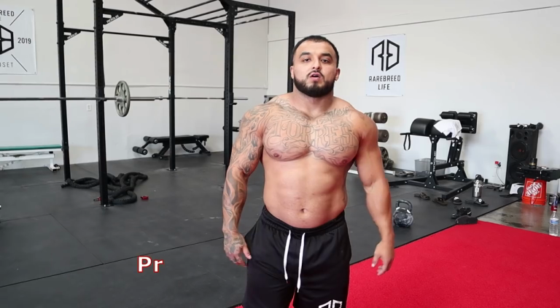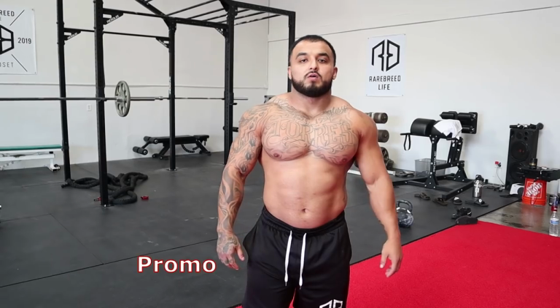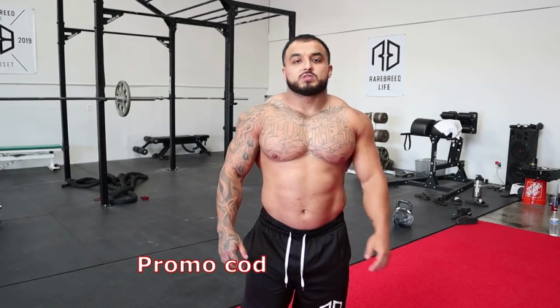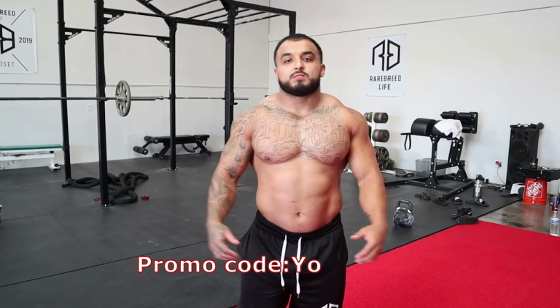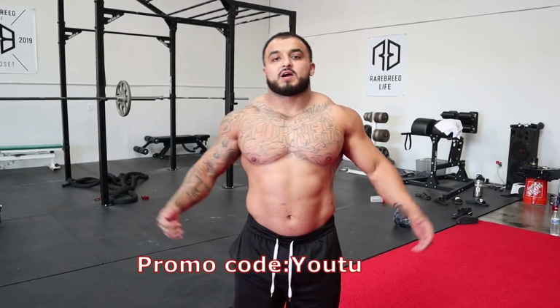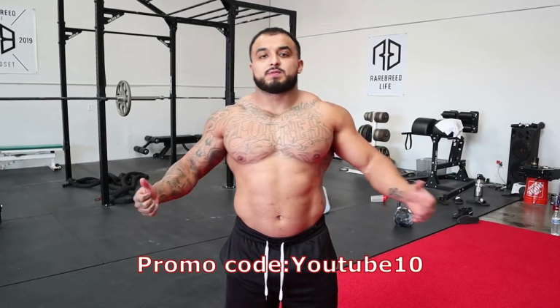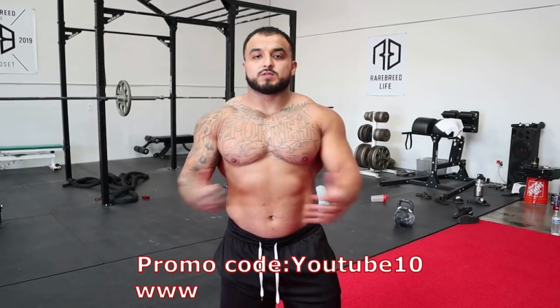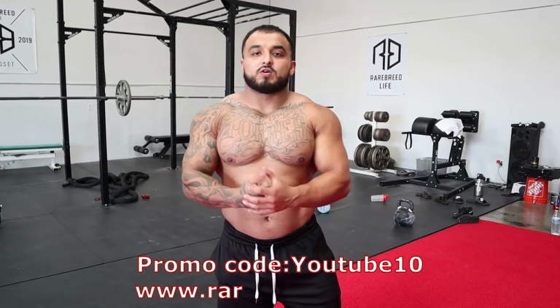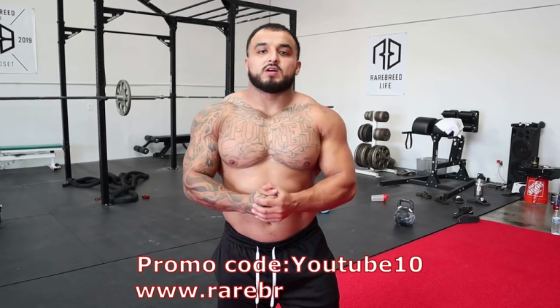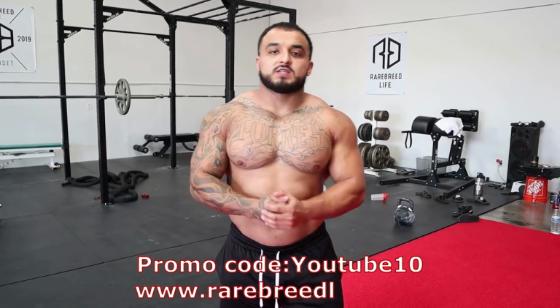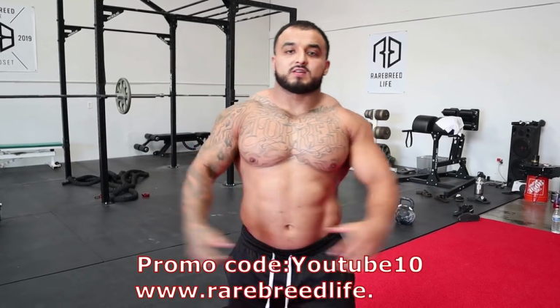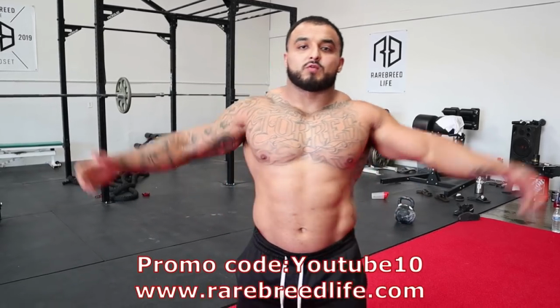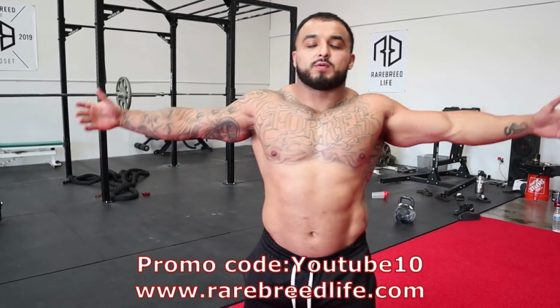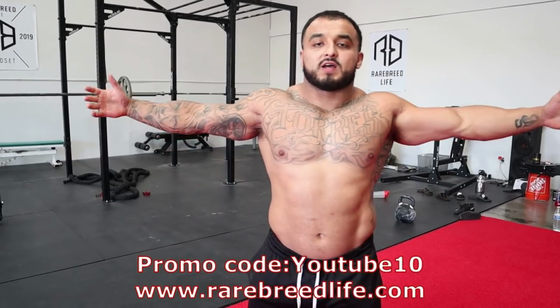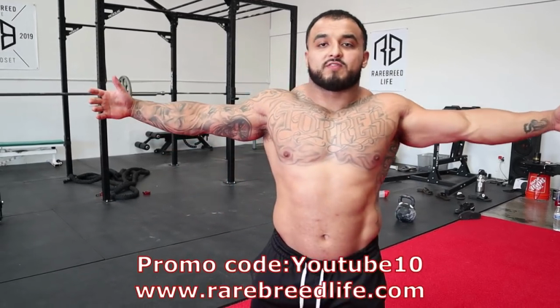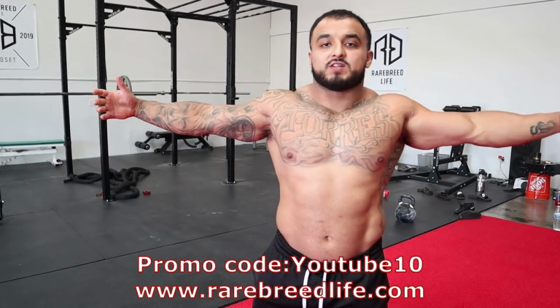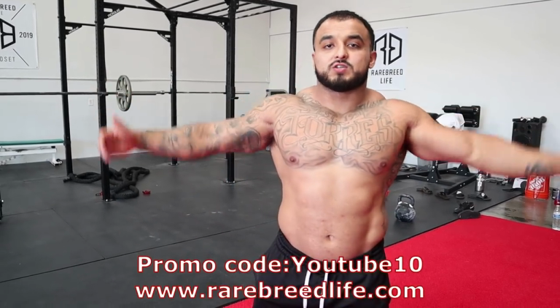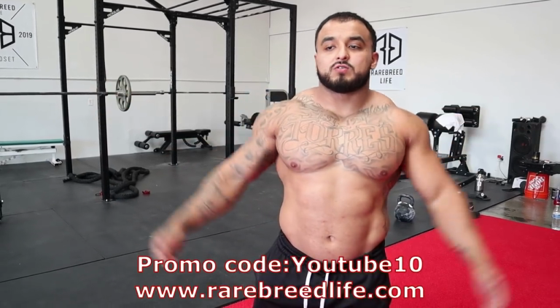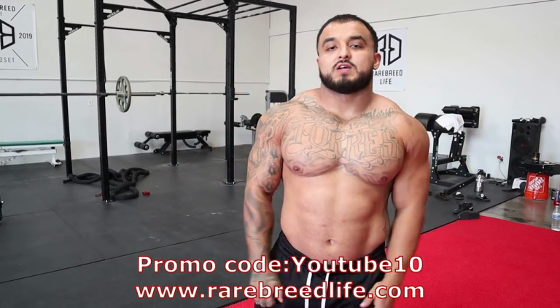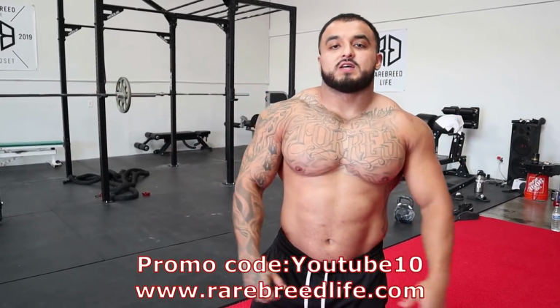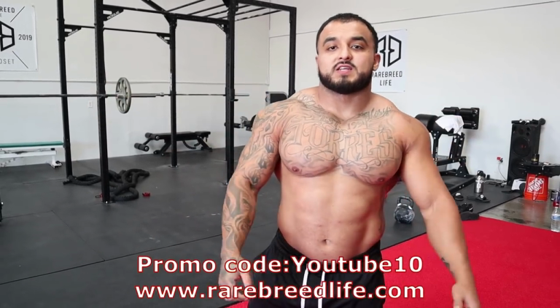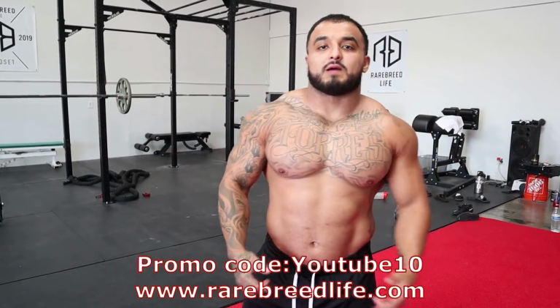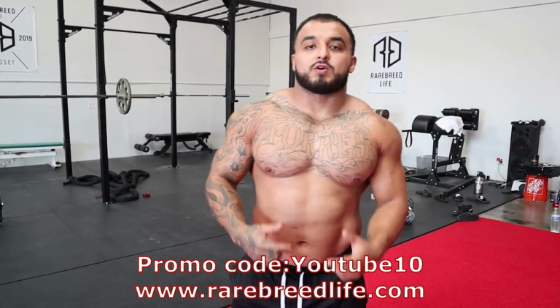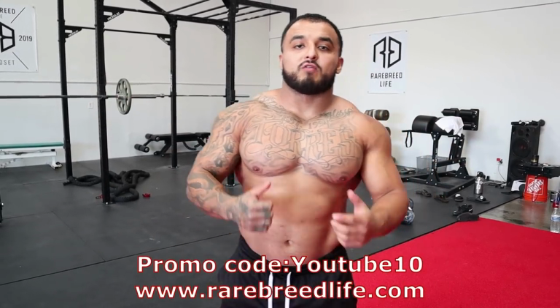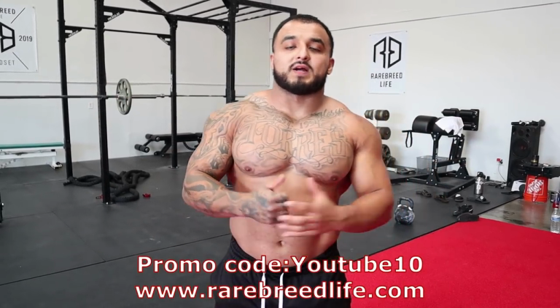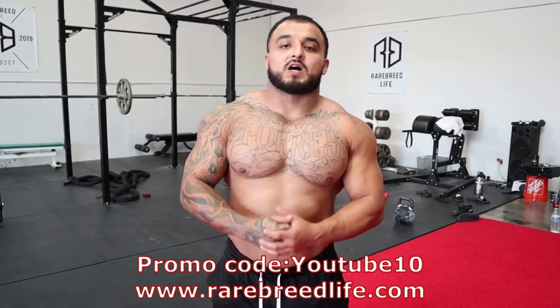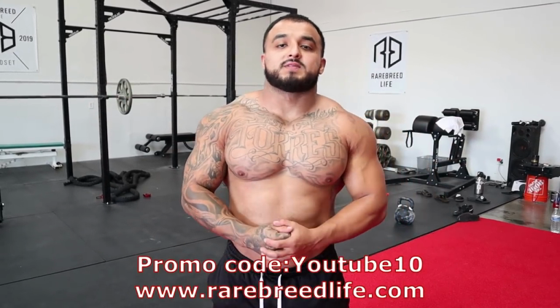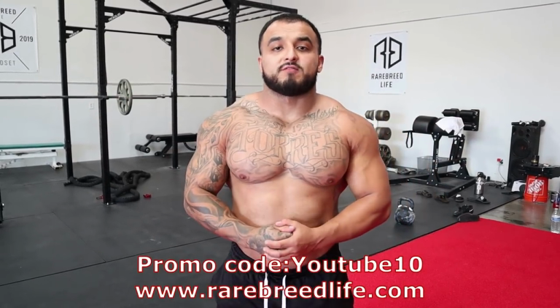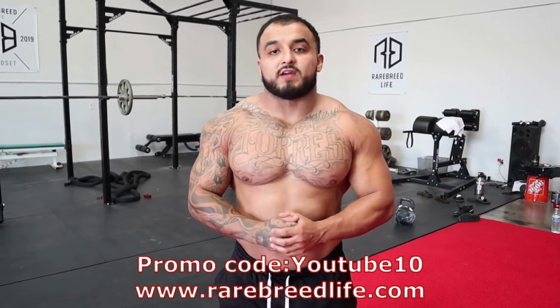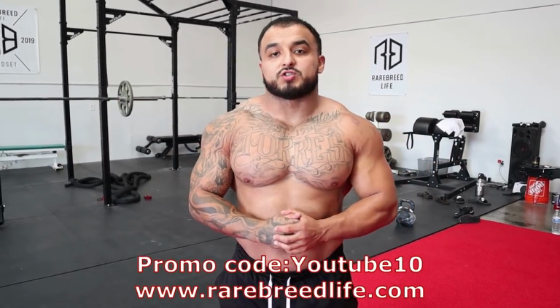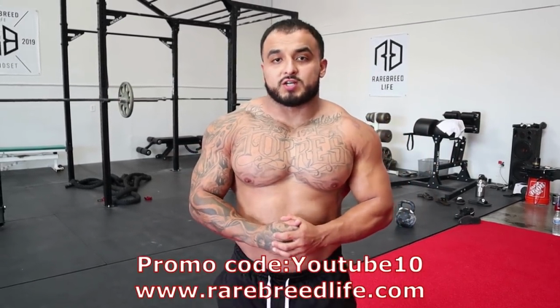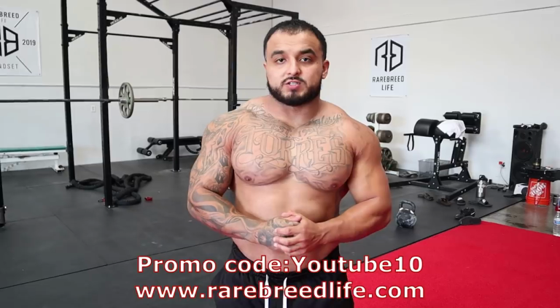What's up you guys, Pippo Torres here at the Rare Breed Life HQ. Today I'm going to go over my top 10 favorite stretches.